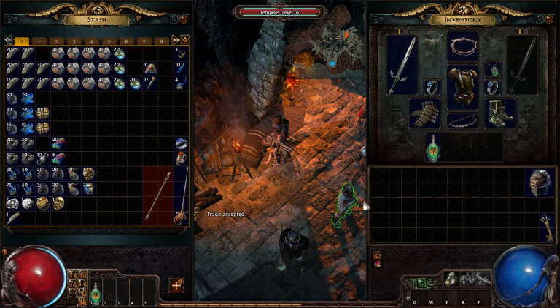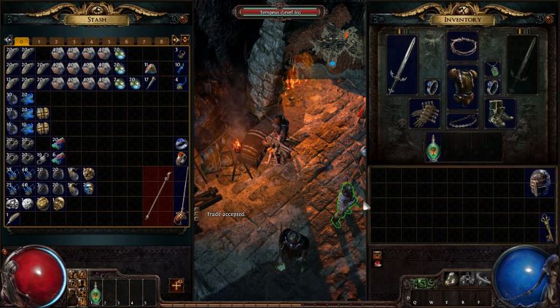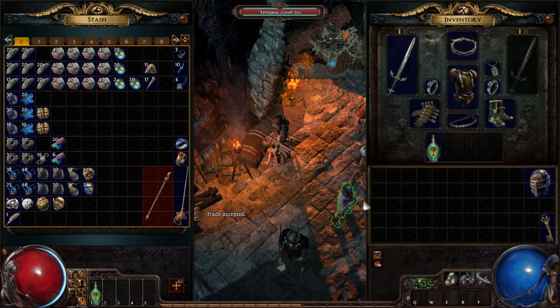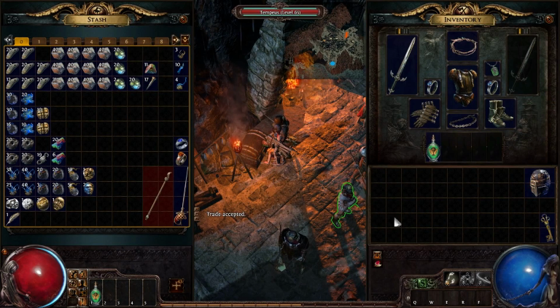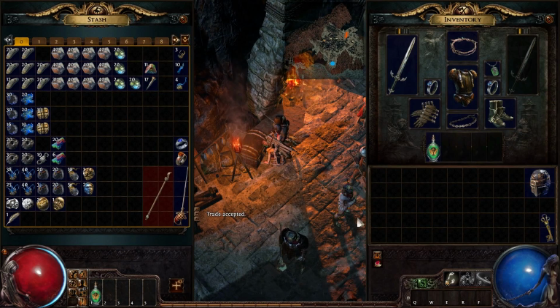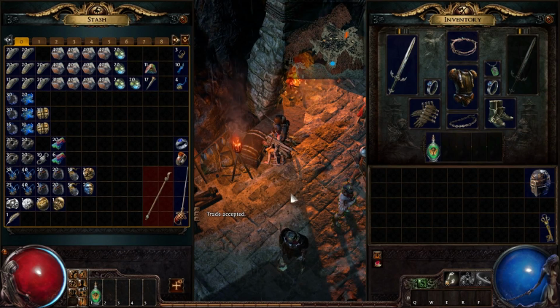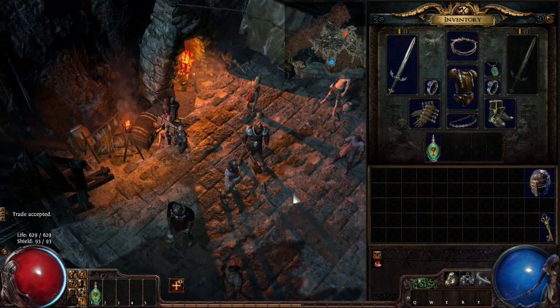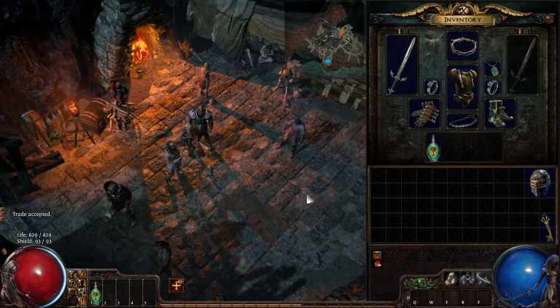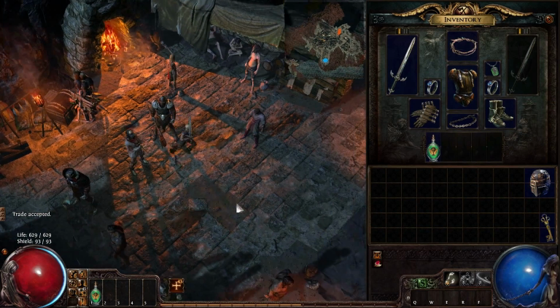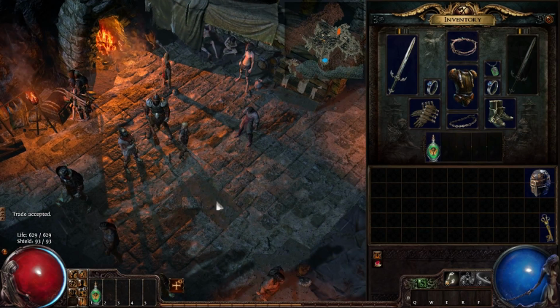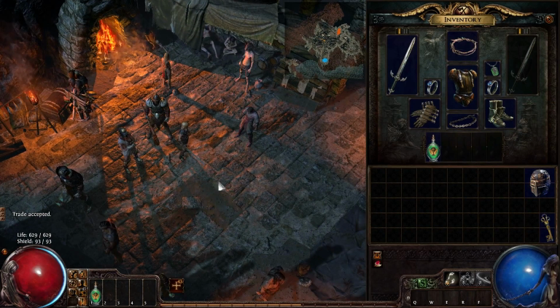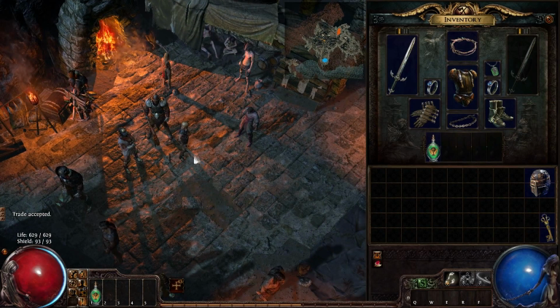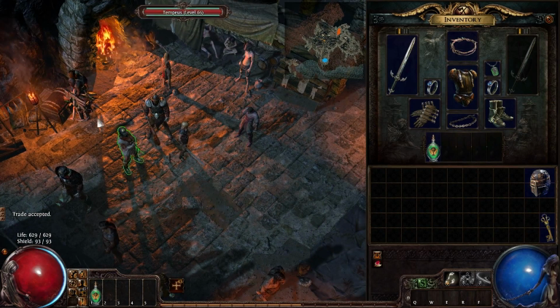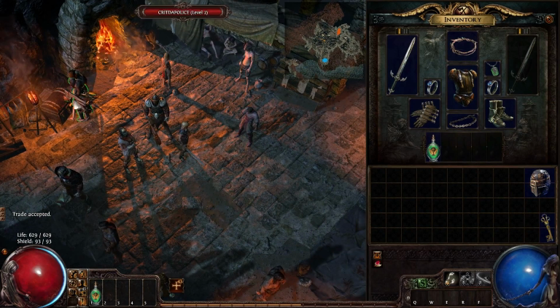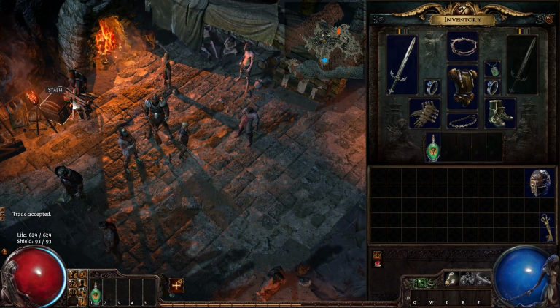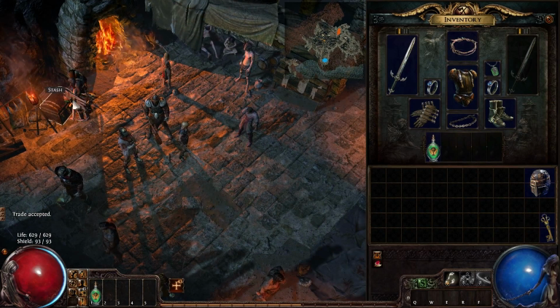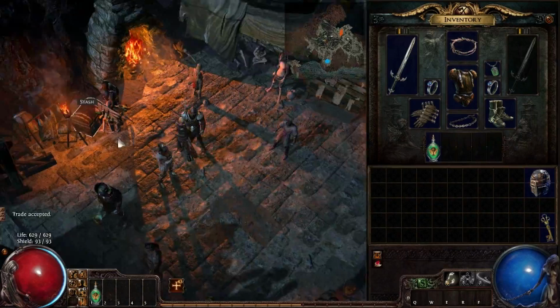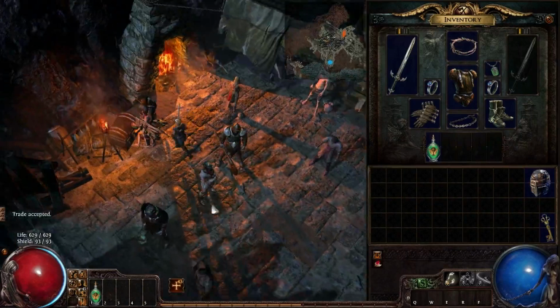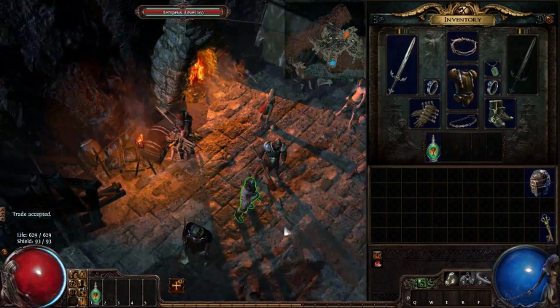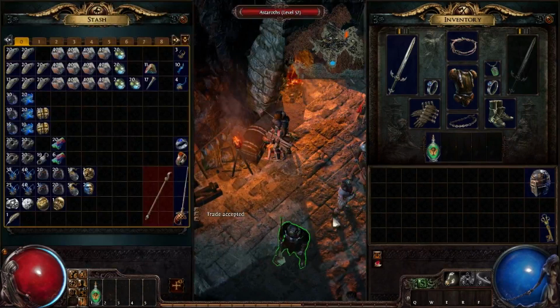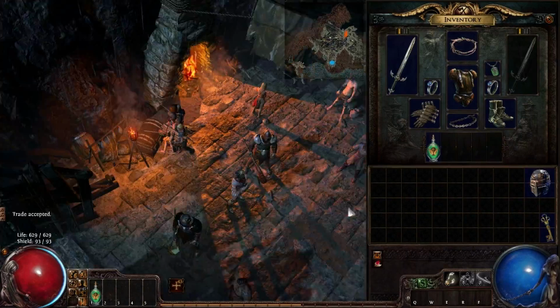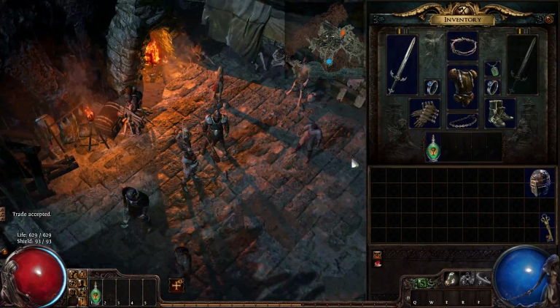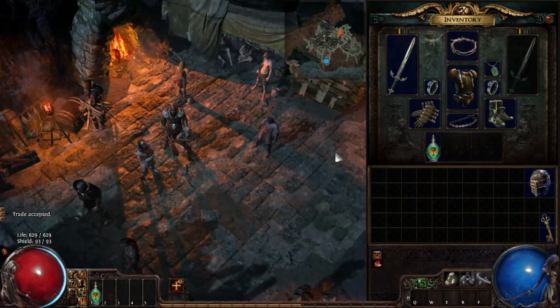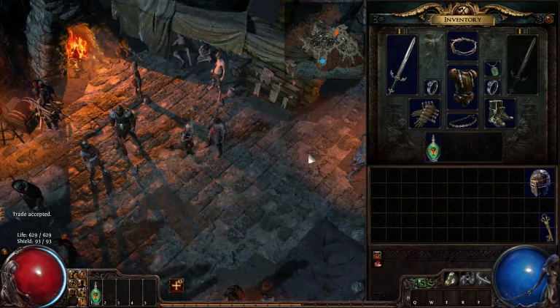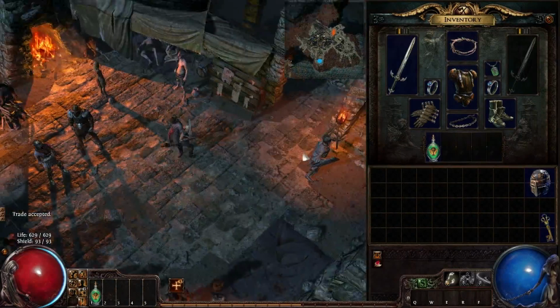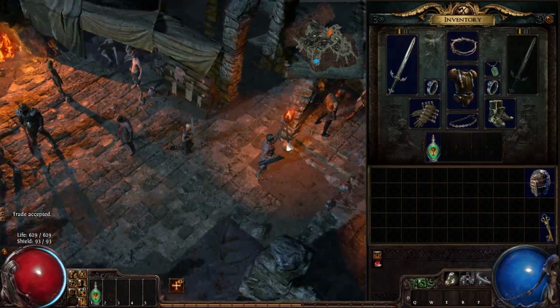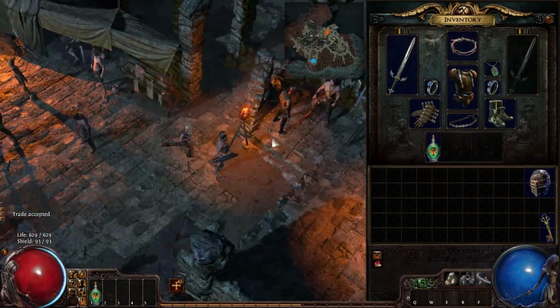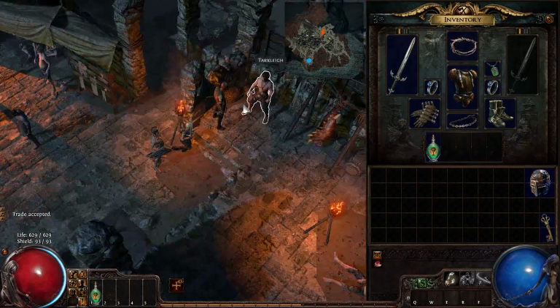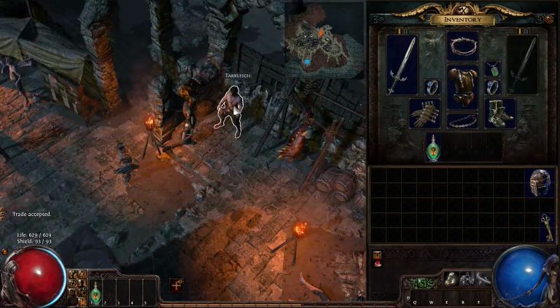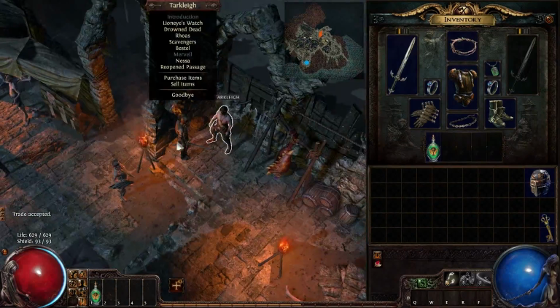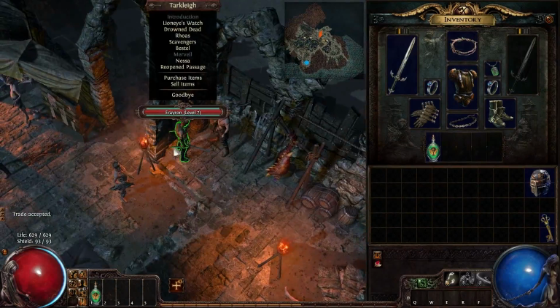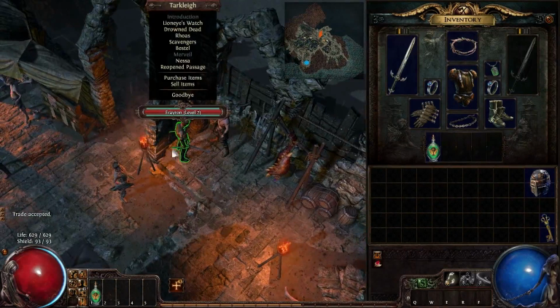And there you go — that's how you build a character that can cross town quicker than any man alive.